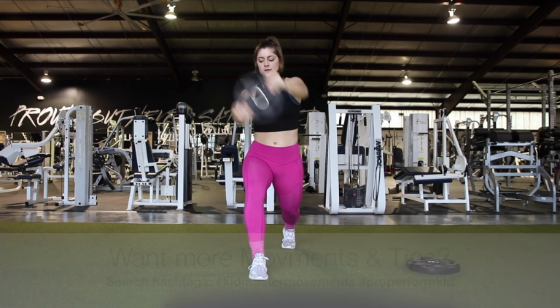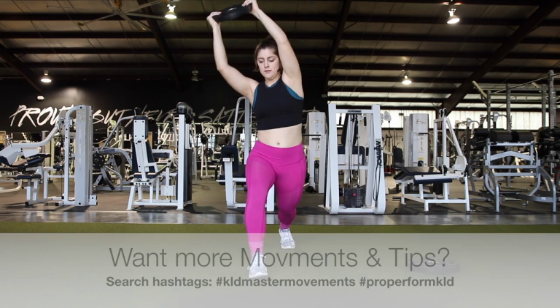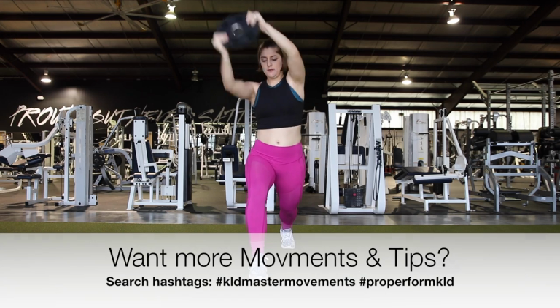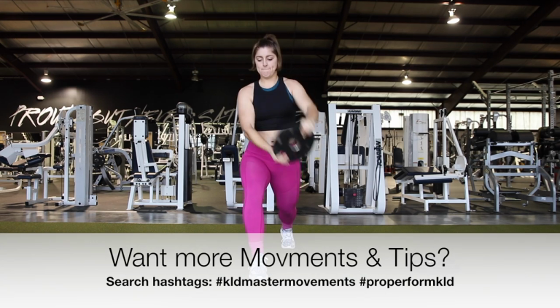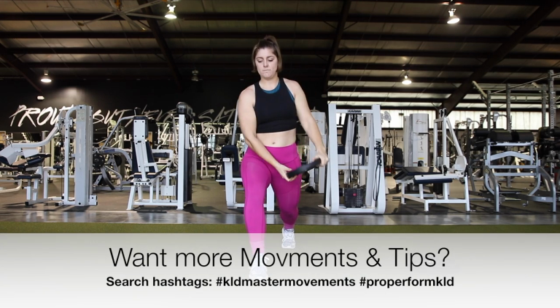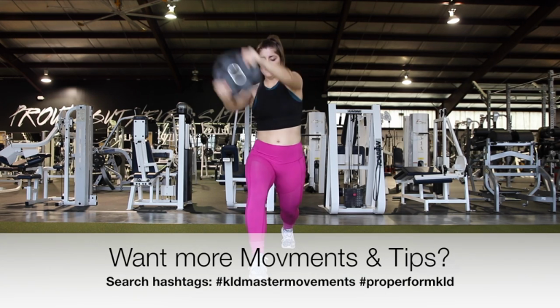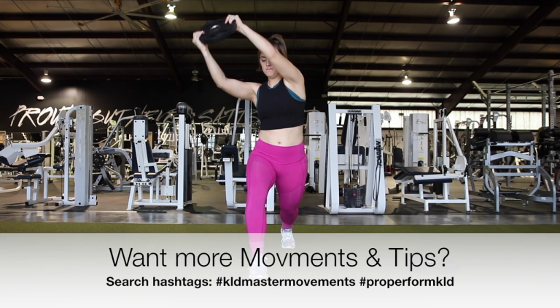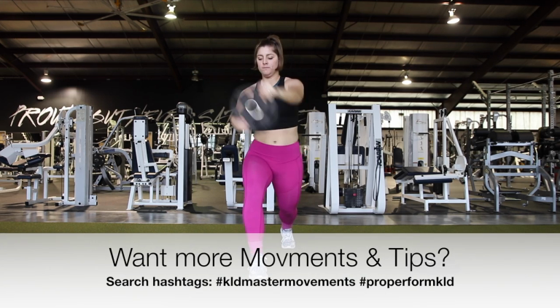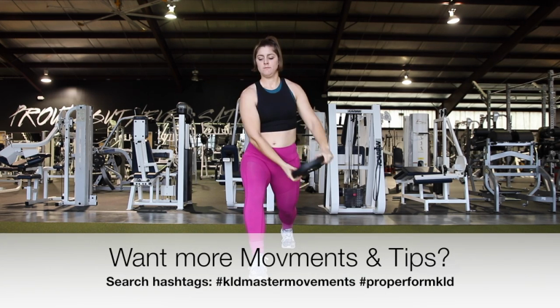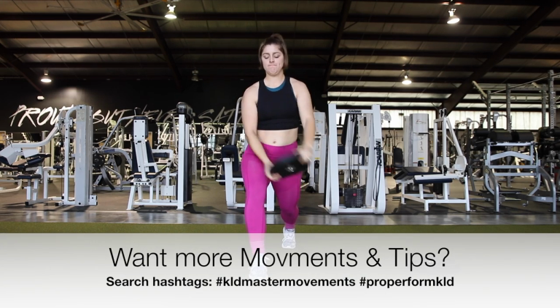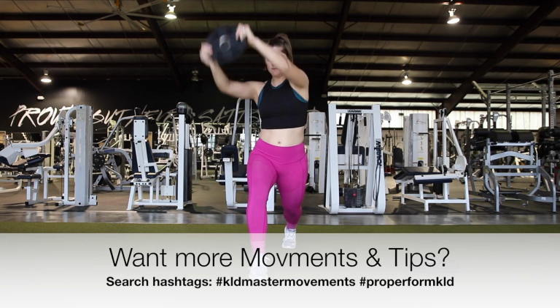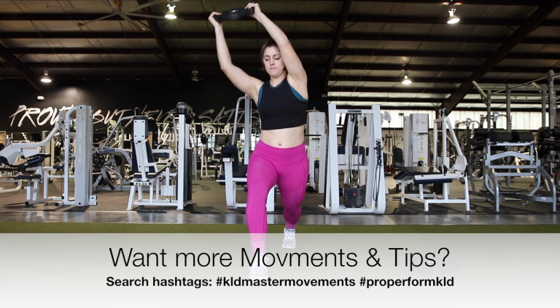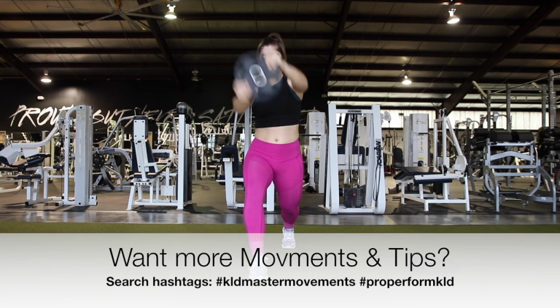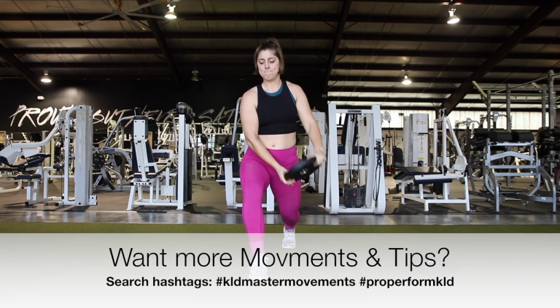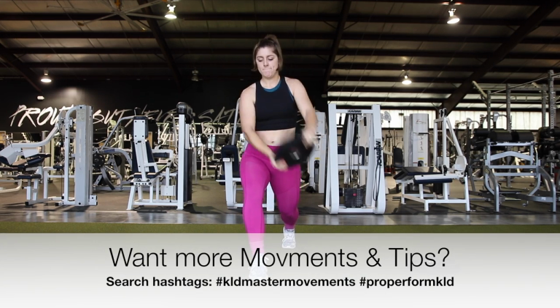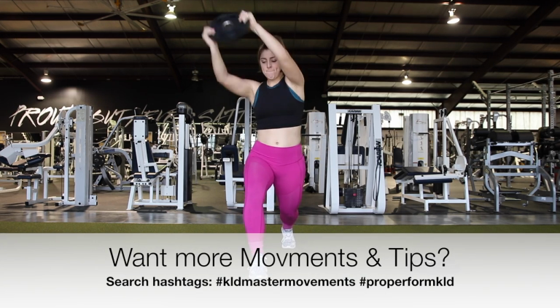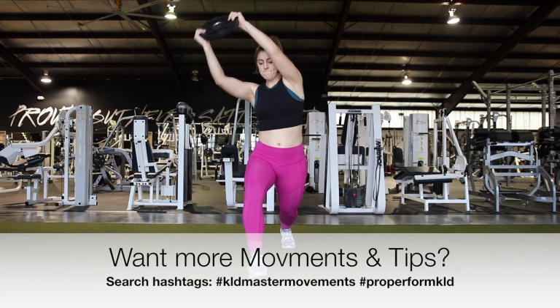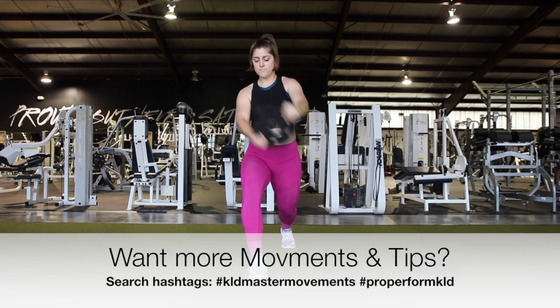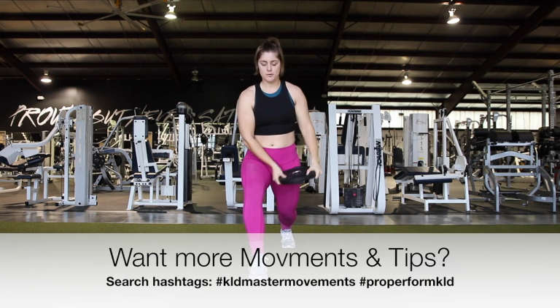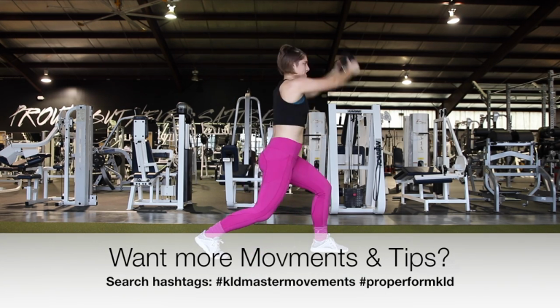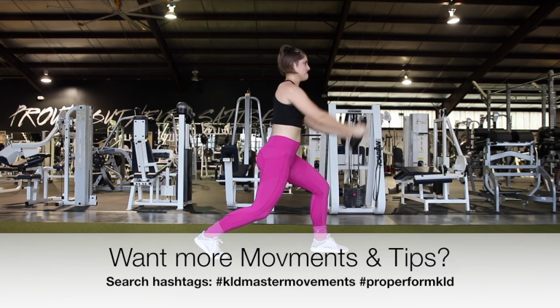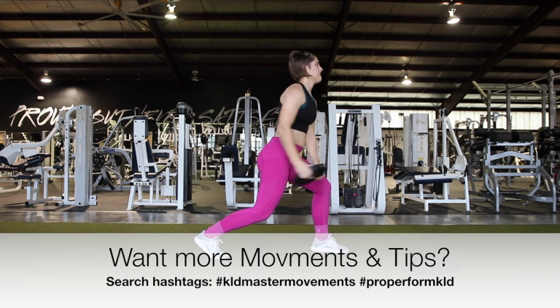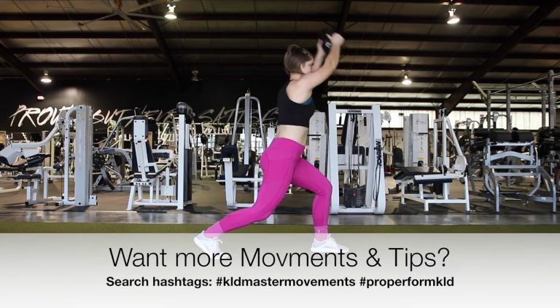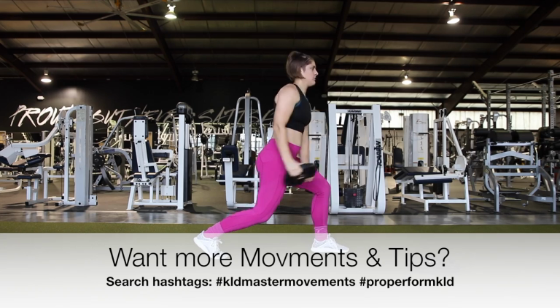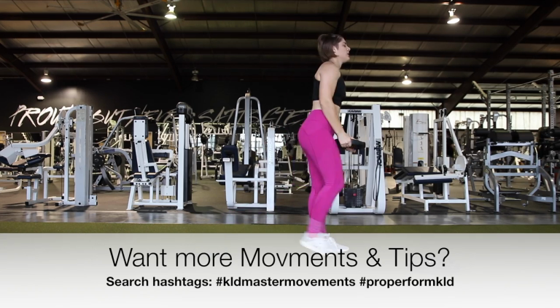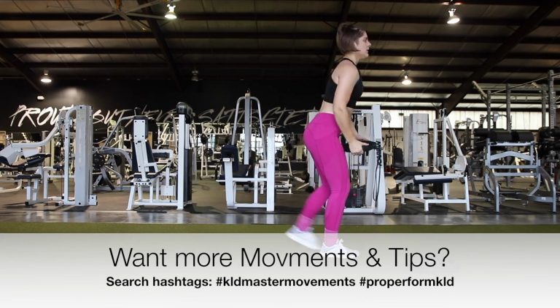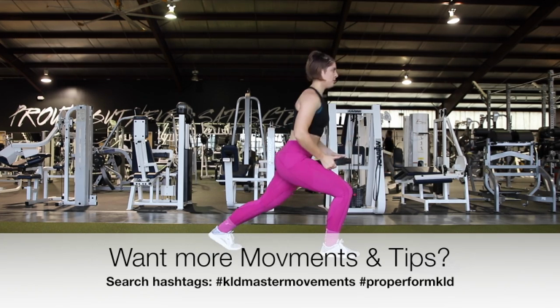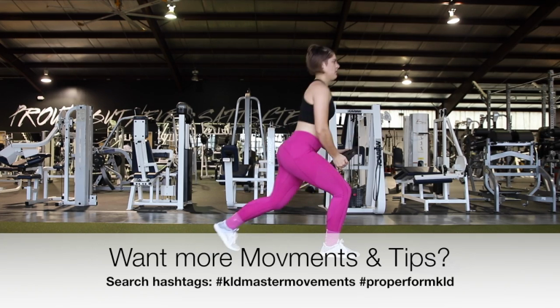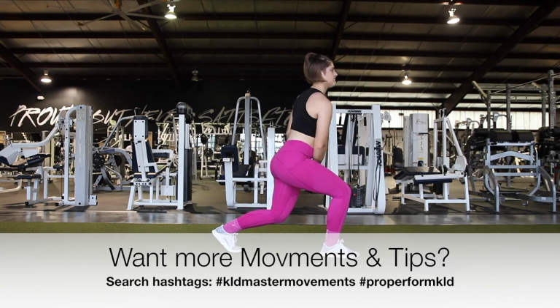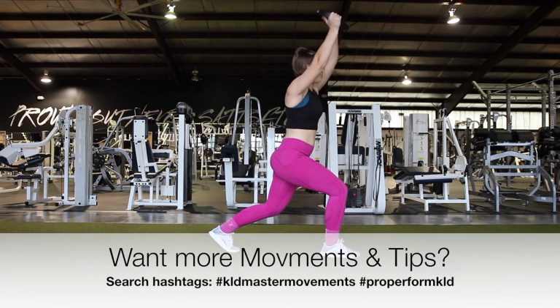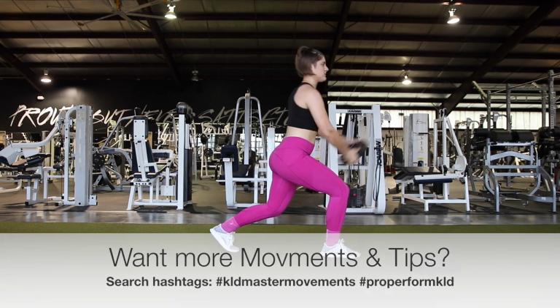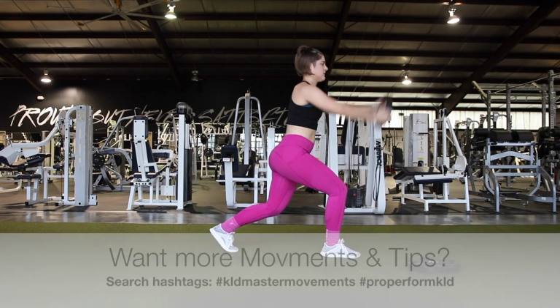So this is a great movement overall for a full body. Let me know what you guys want to see next and I'll see you in the next master movement.